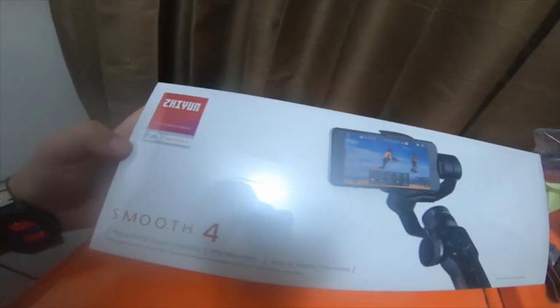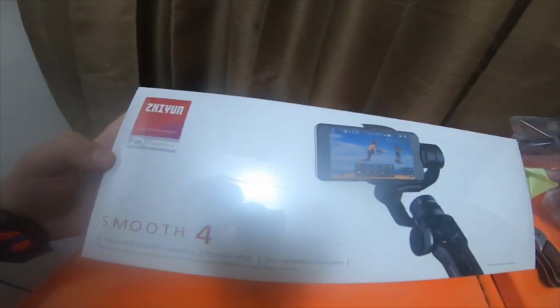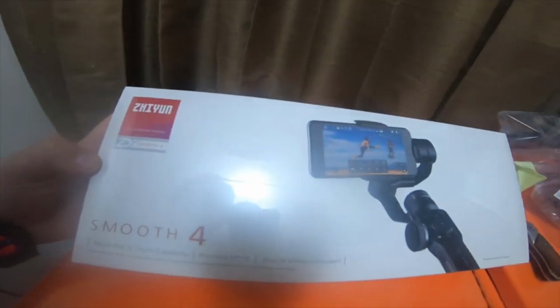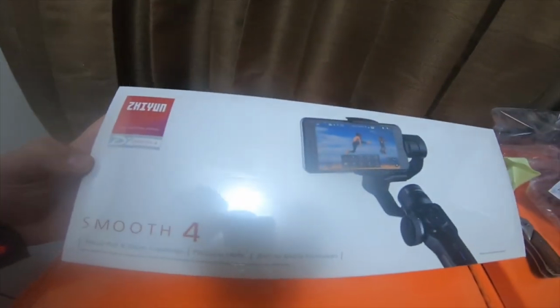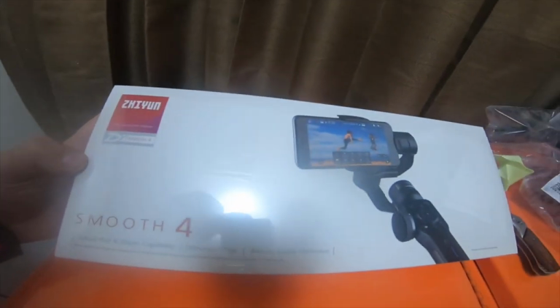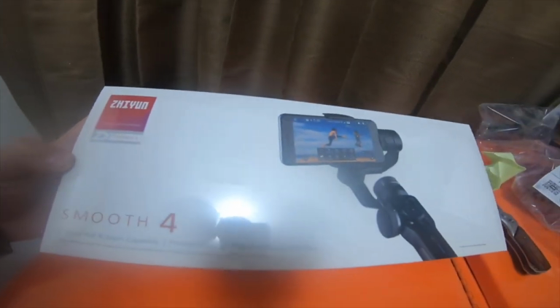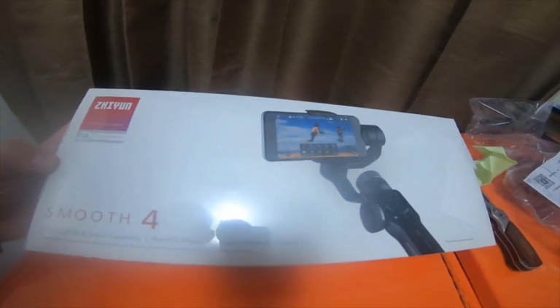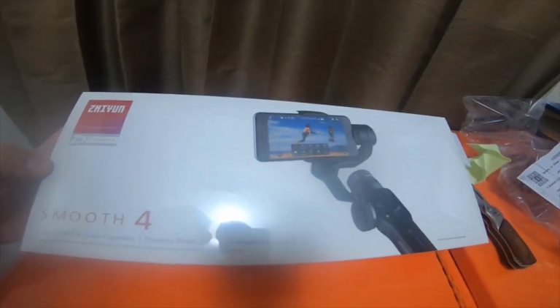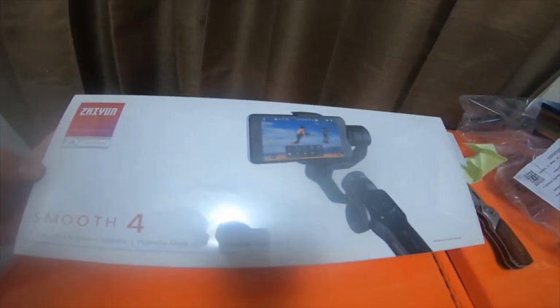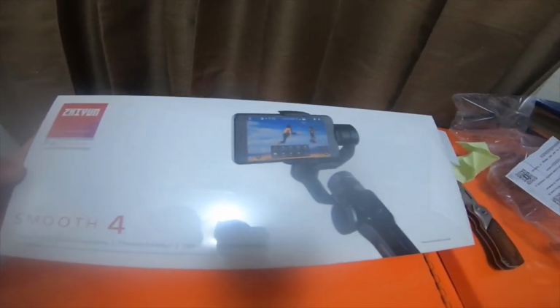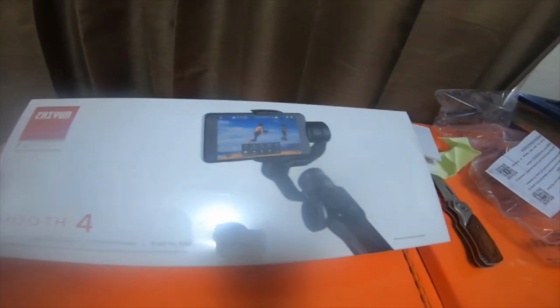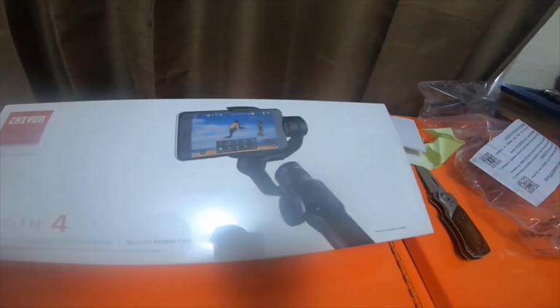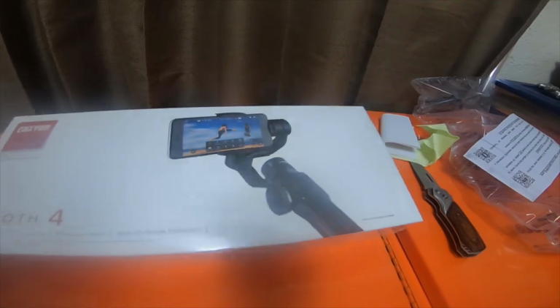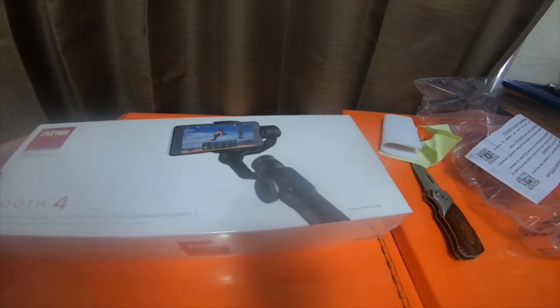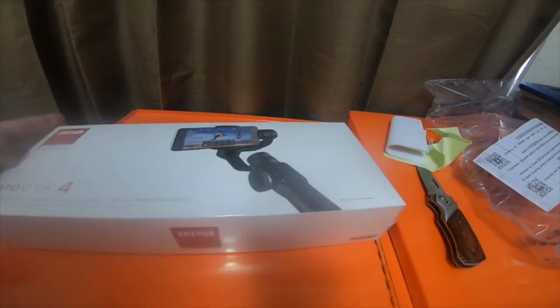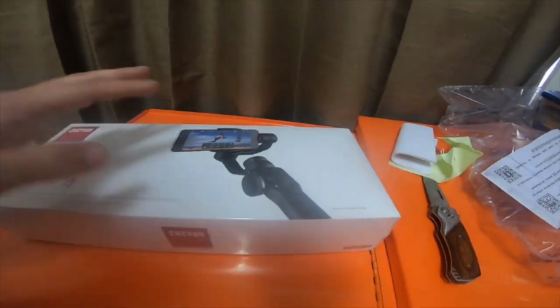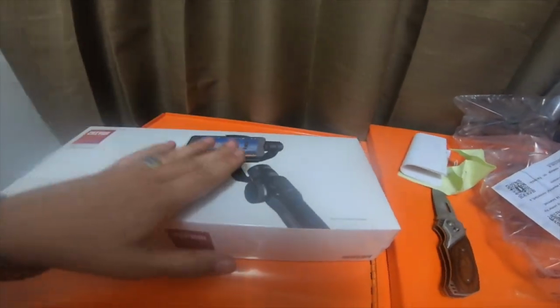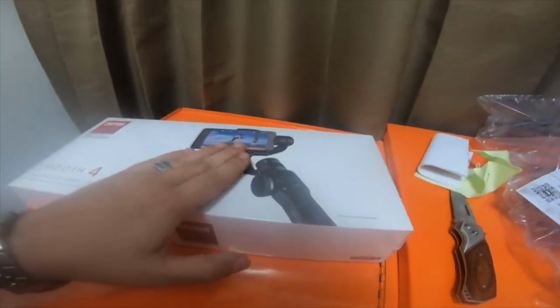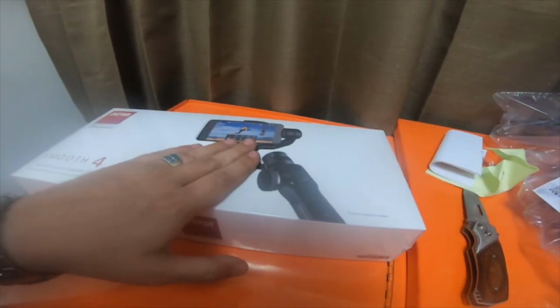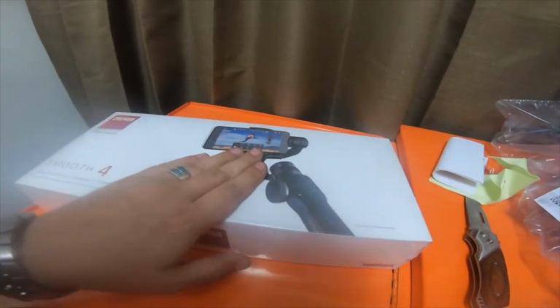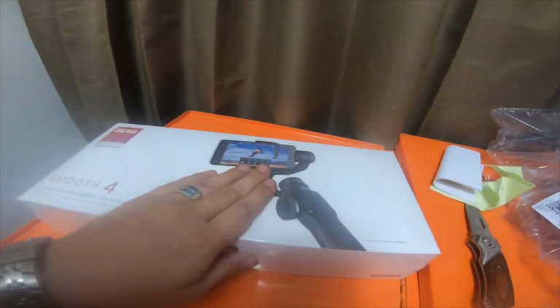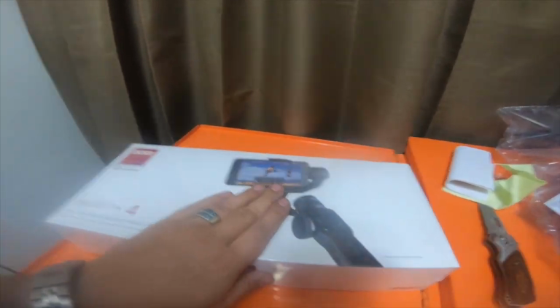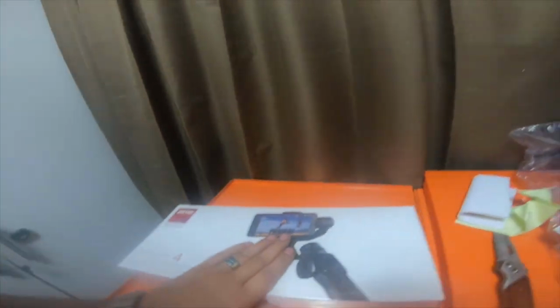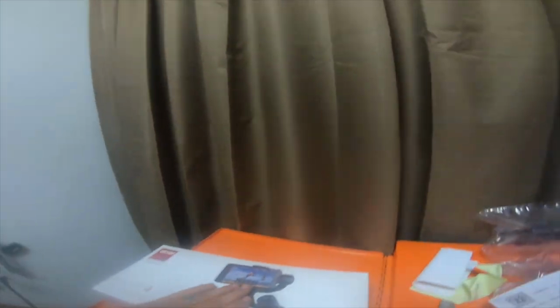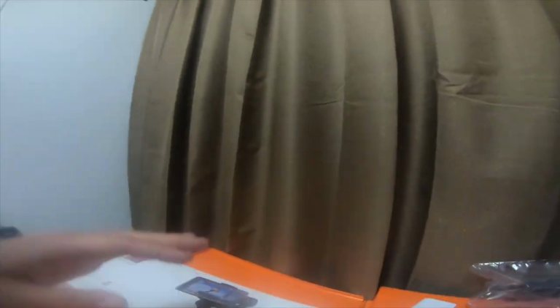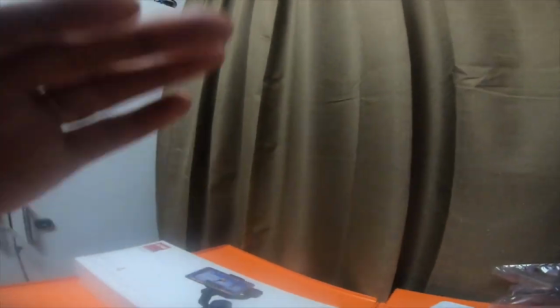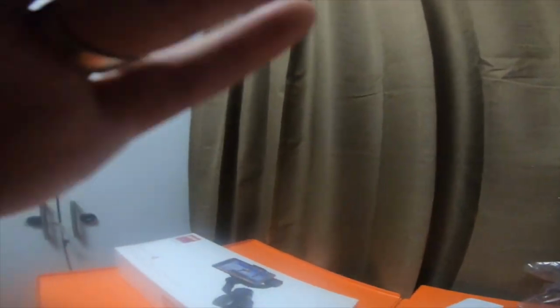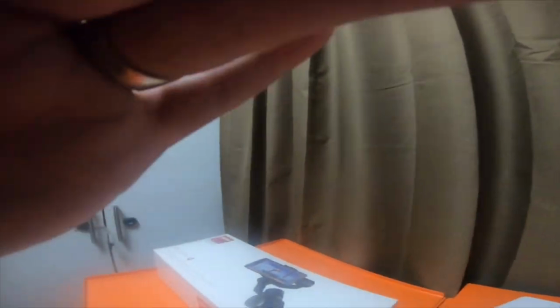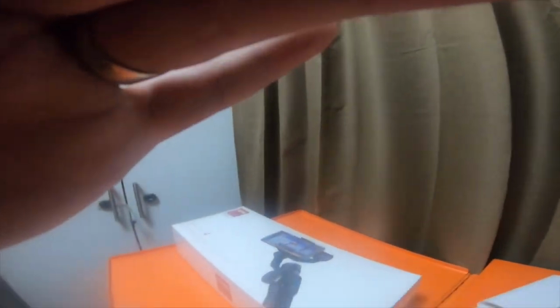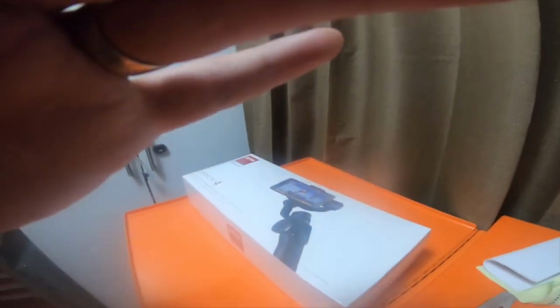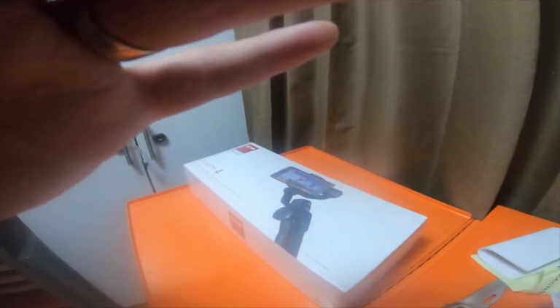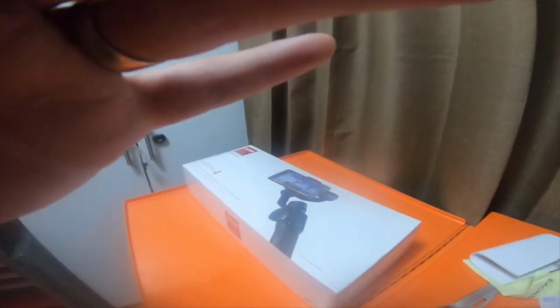I bought this specifically for cell phone use. It's a gimbal.